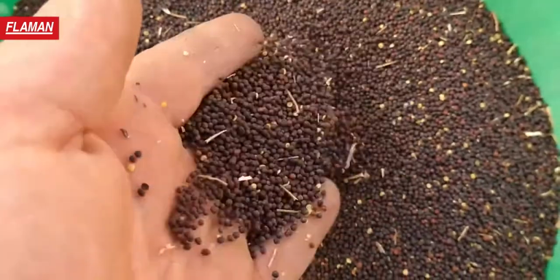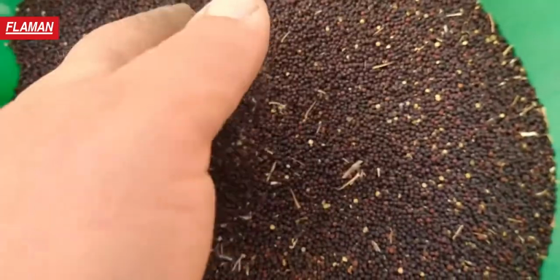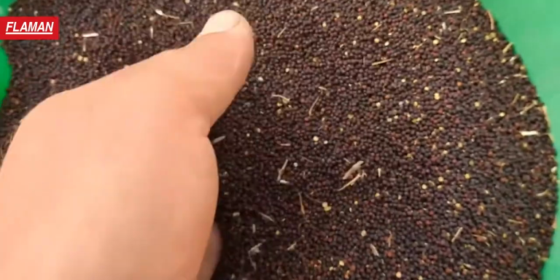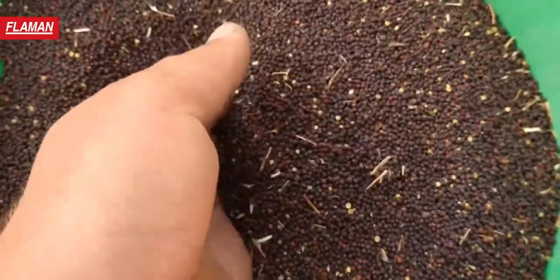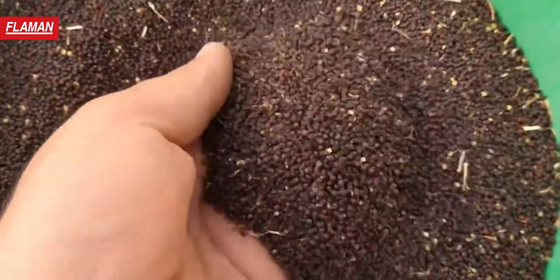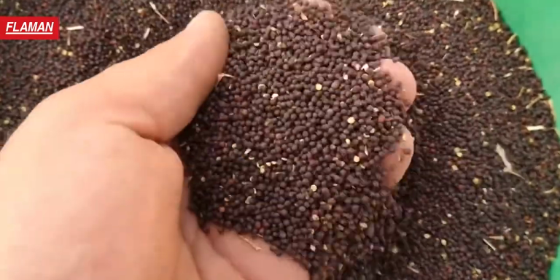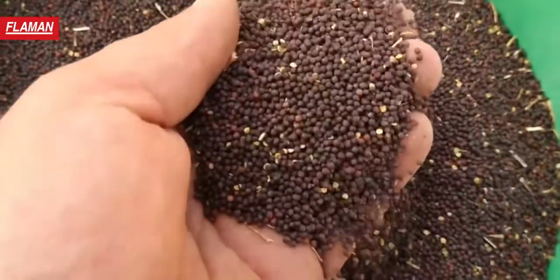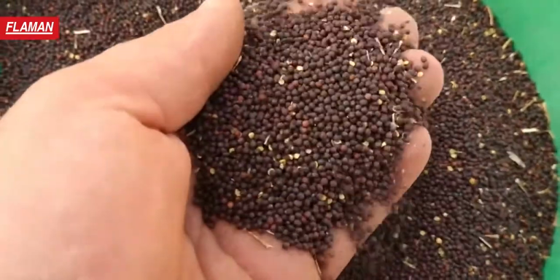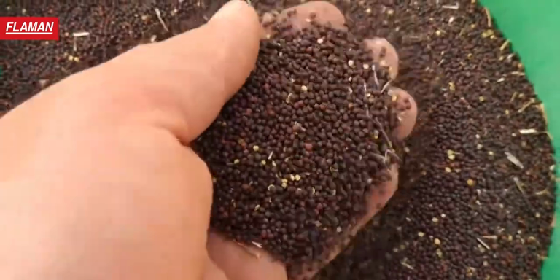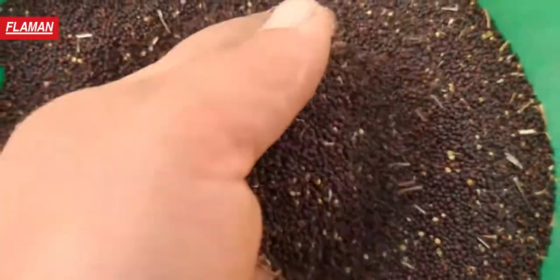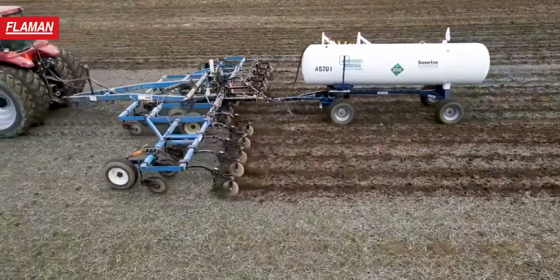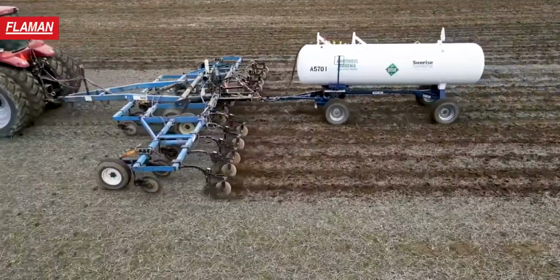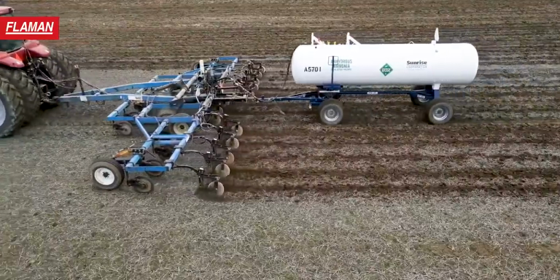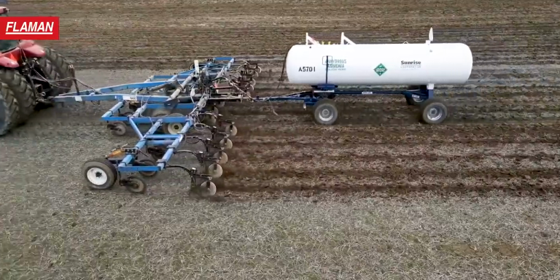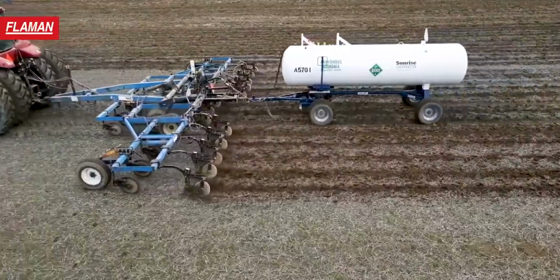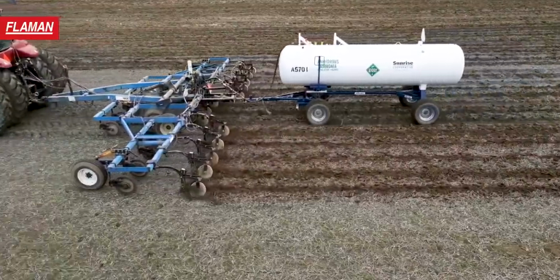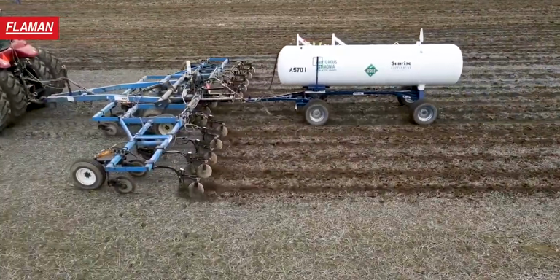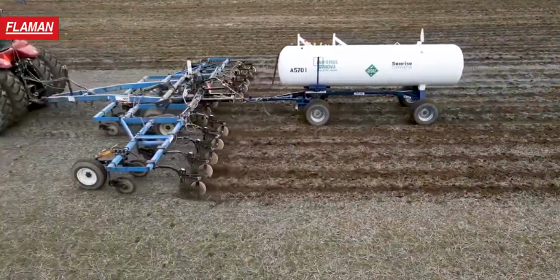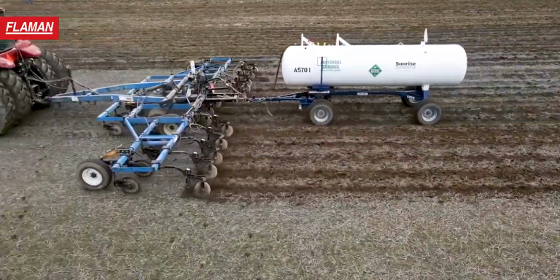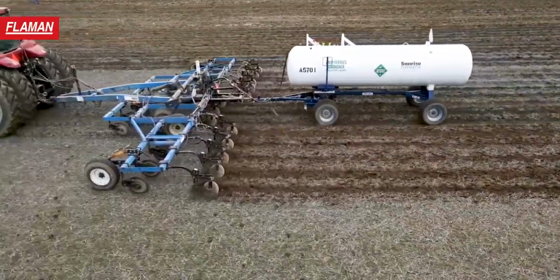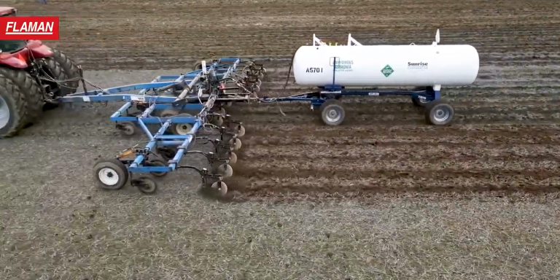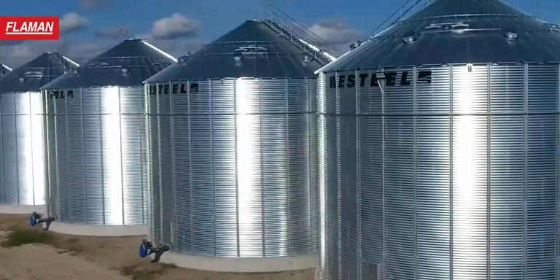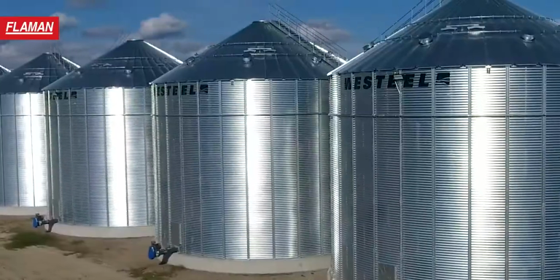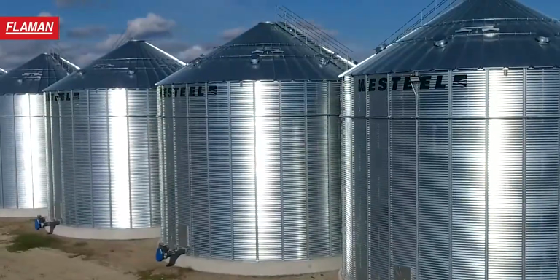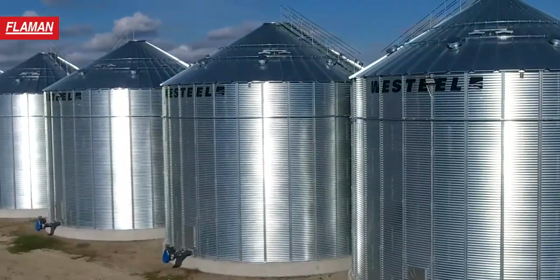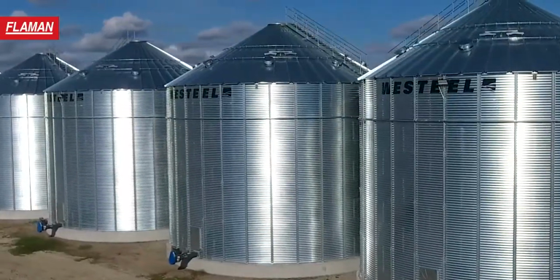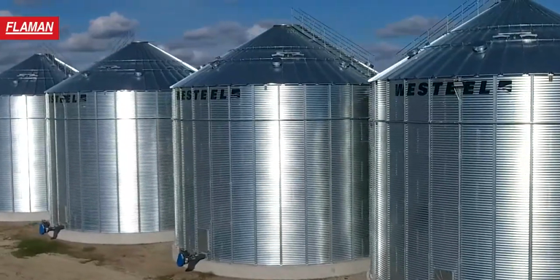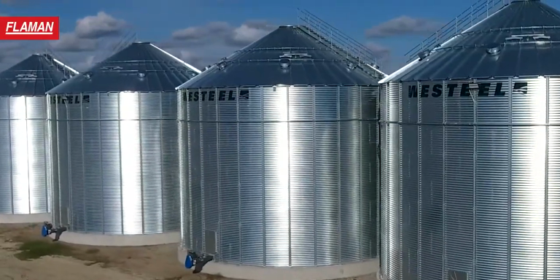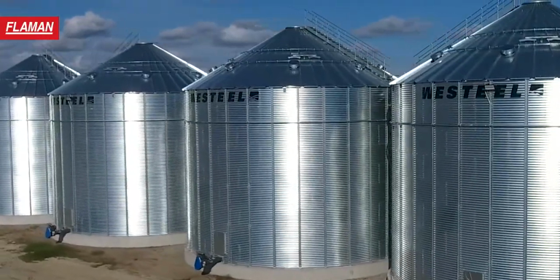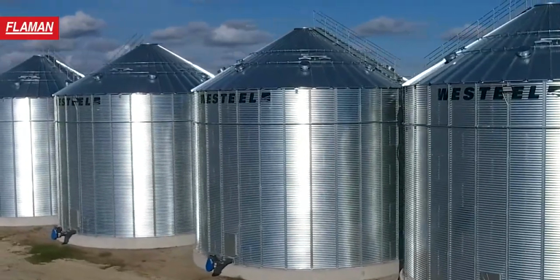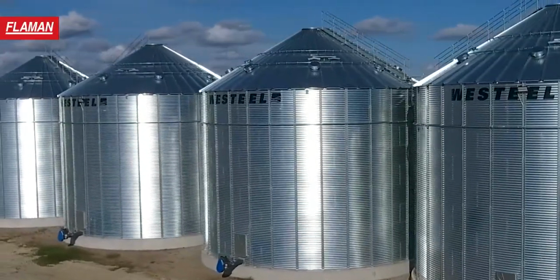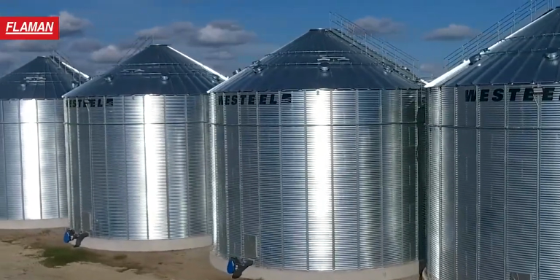Today, commodities are at an all-time high, and the cost to ensure the grain in the bin hasn't changed.